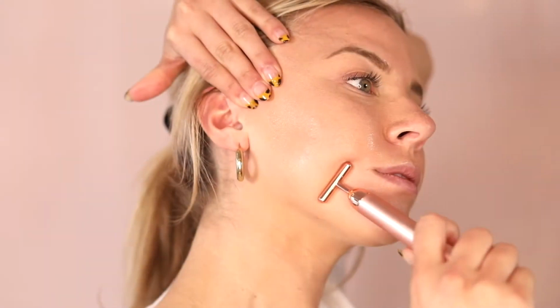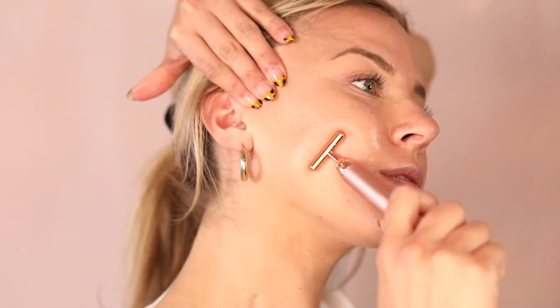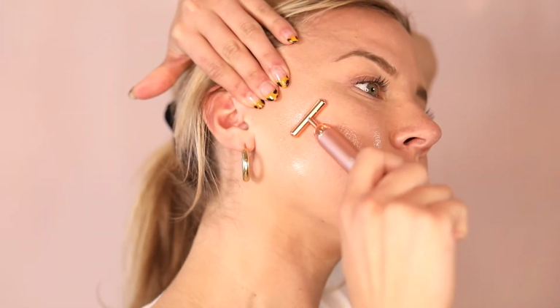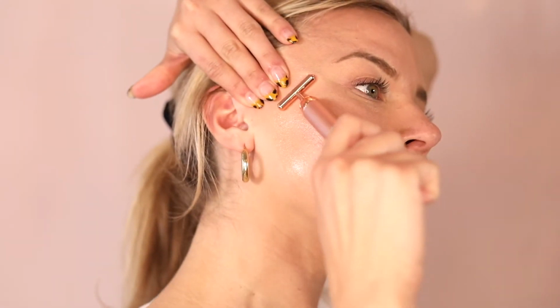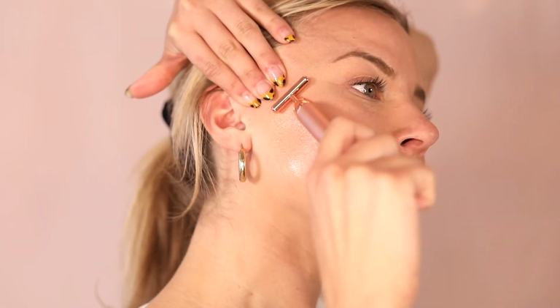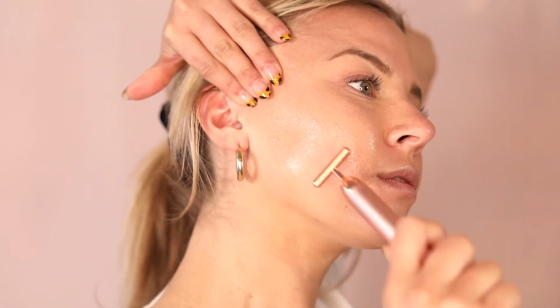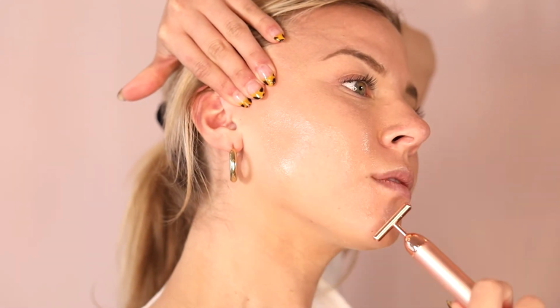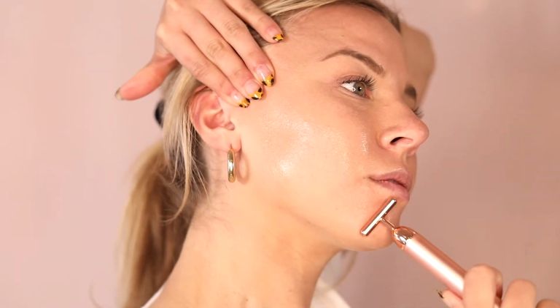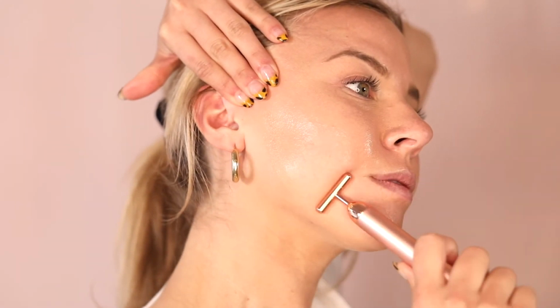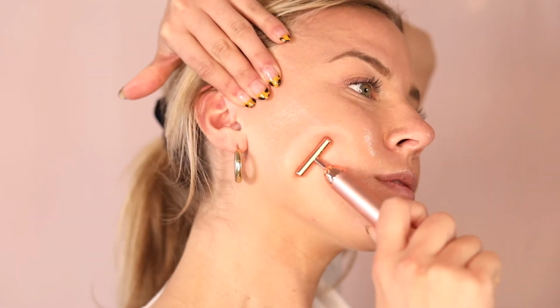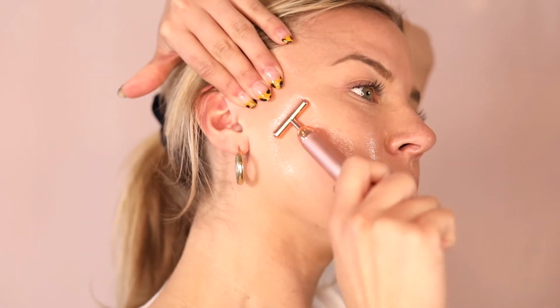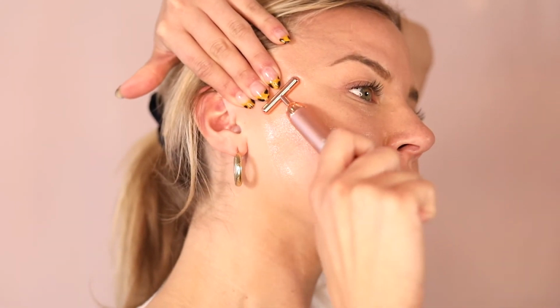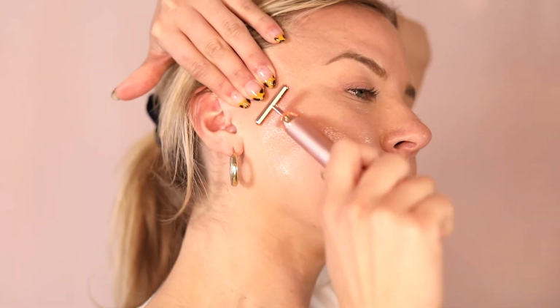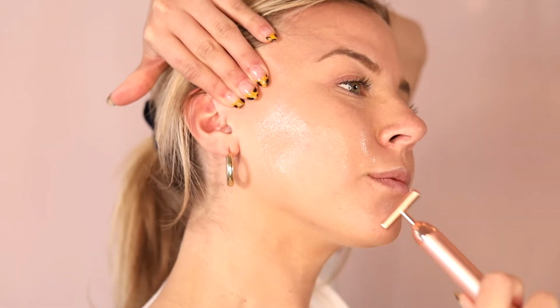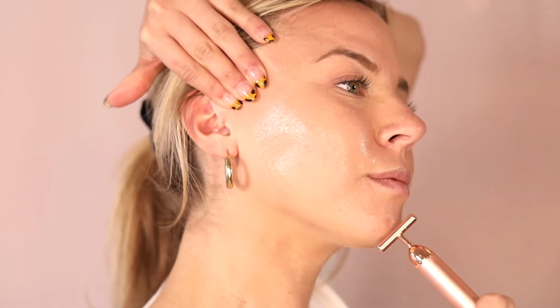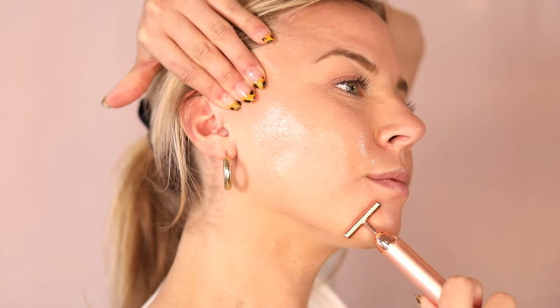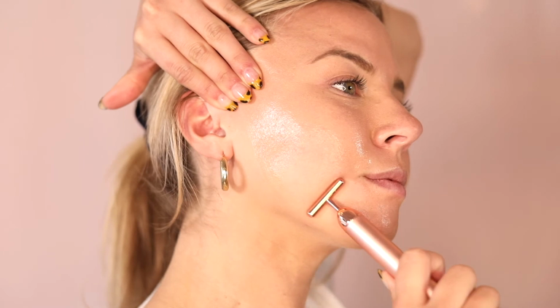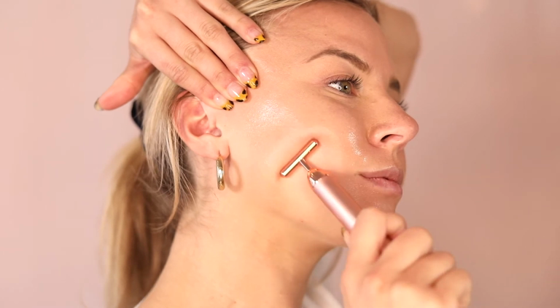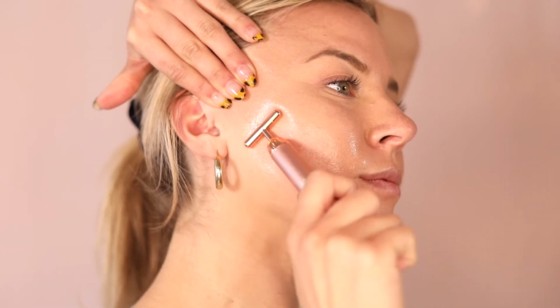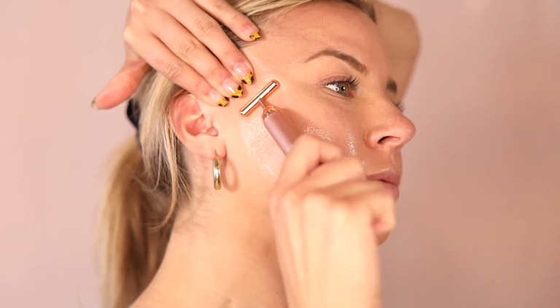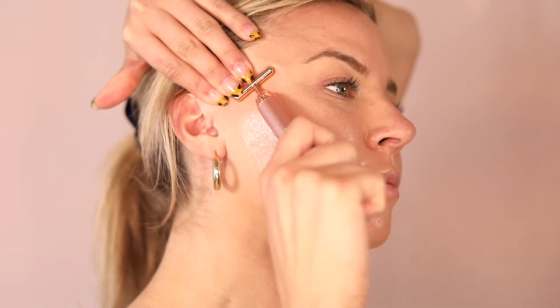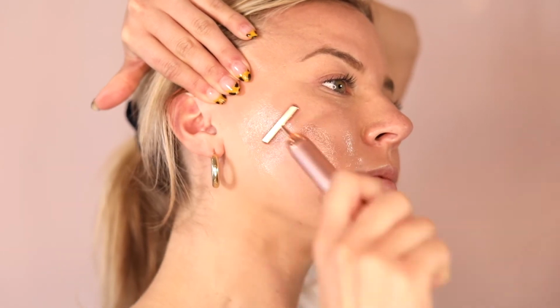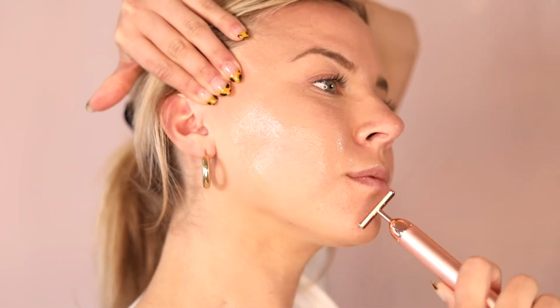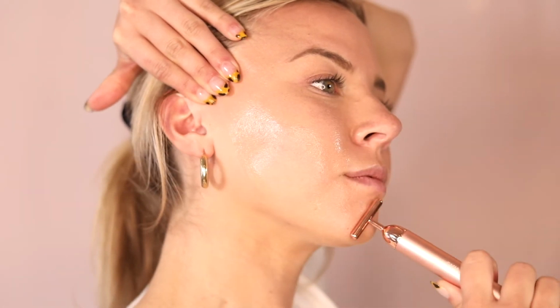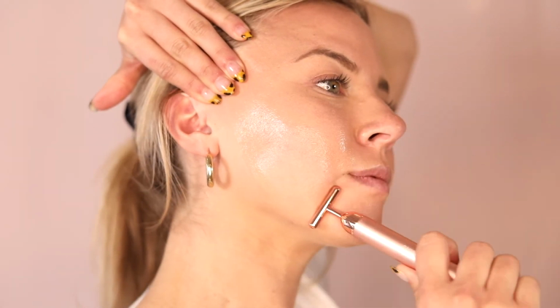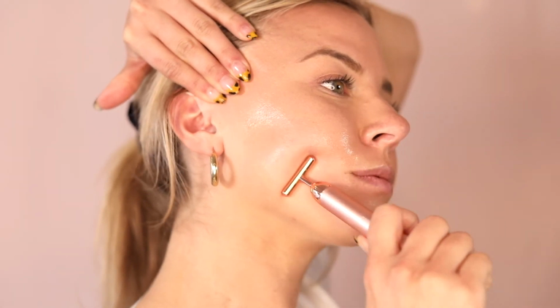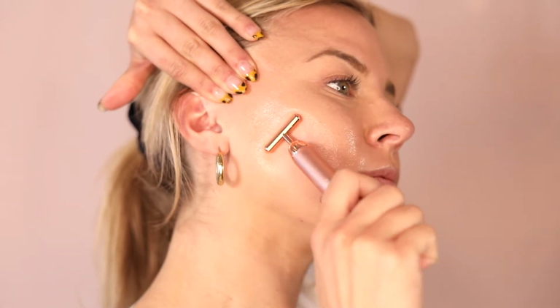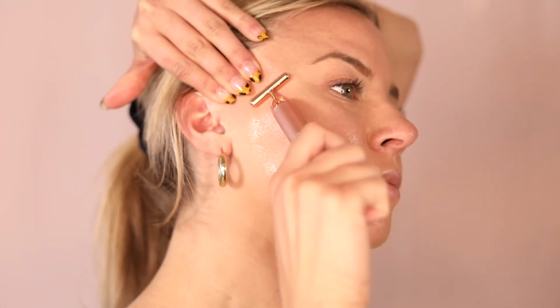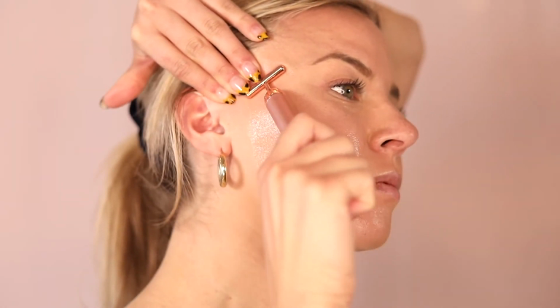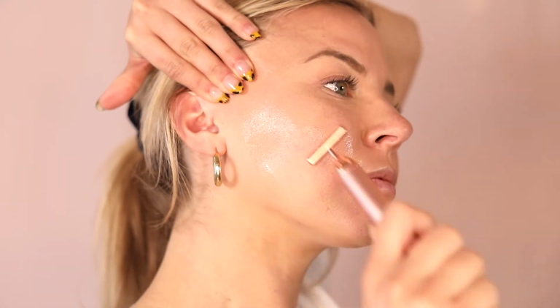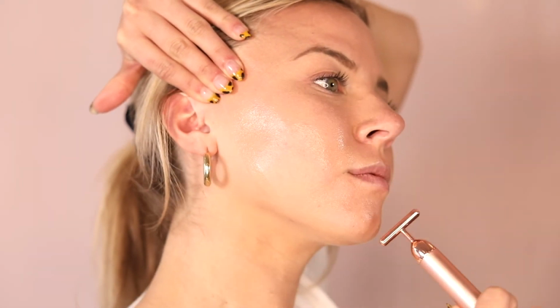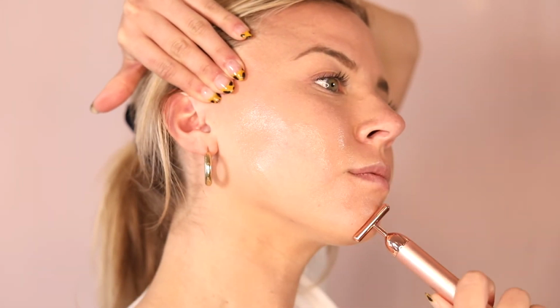Then you're going to repeat the entire process on the other side of your face. Keep going!